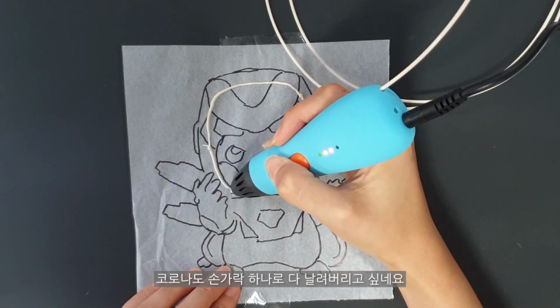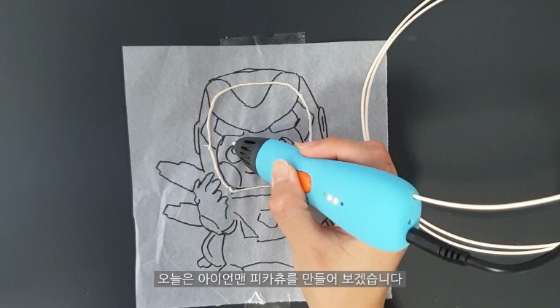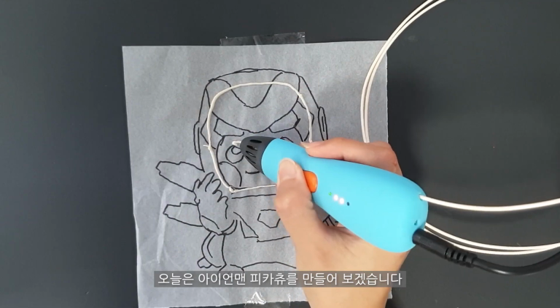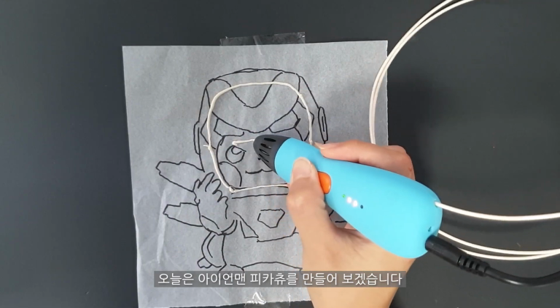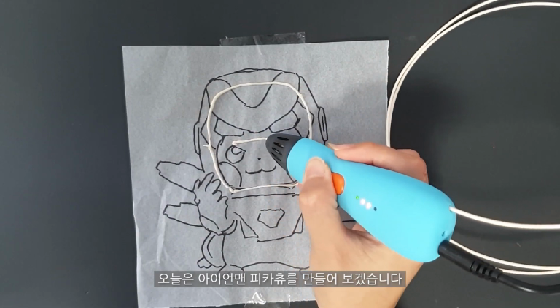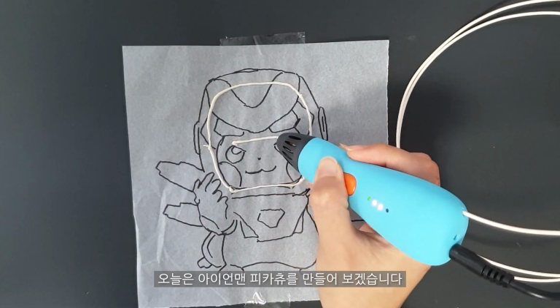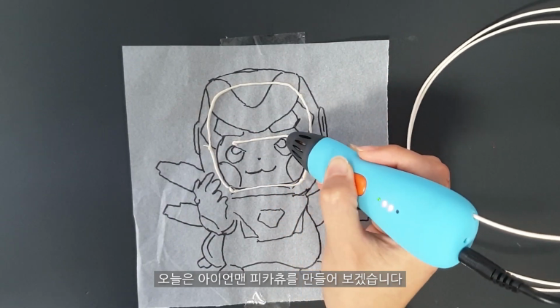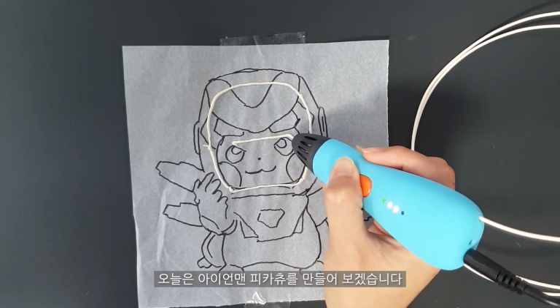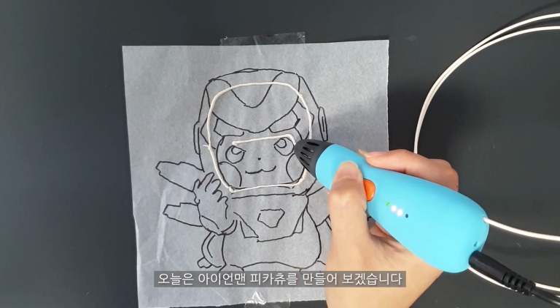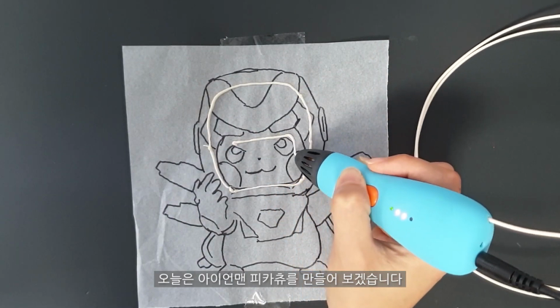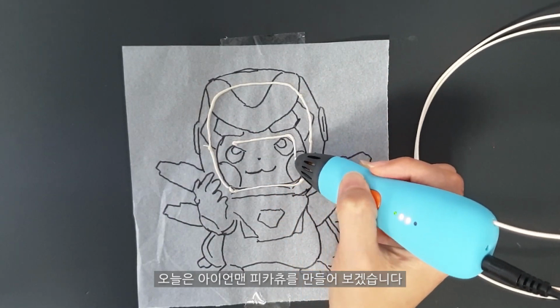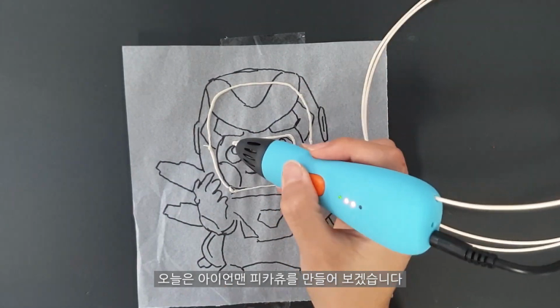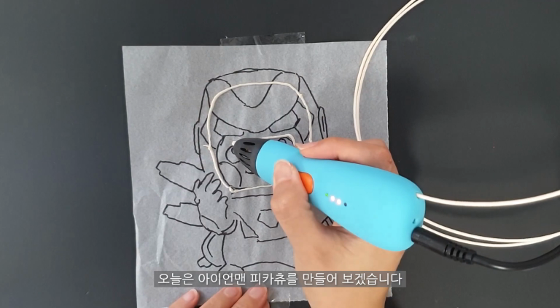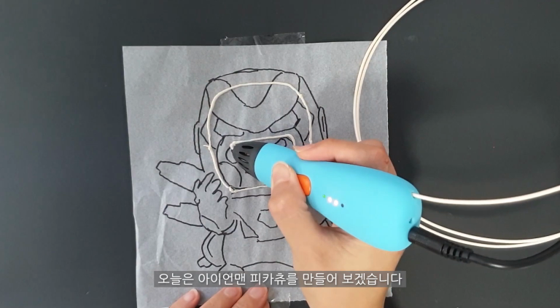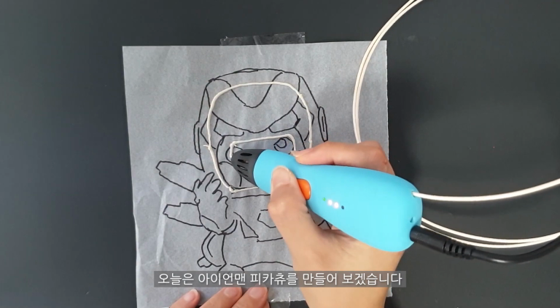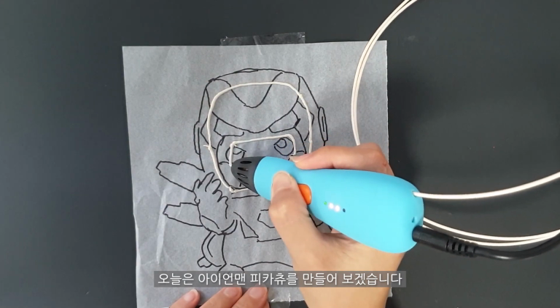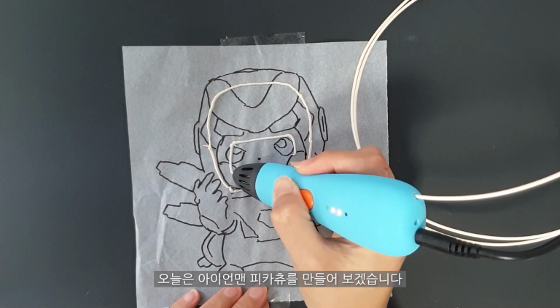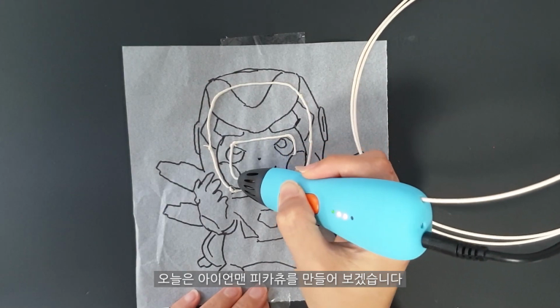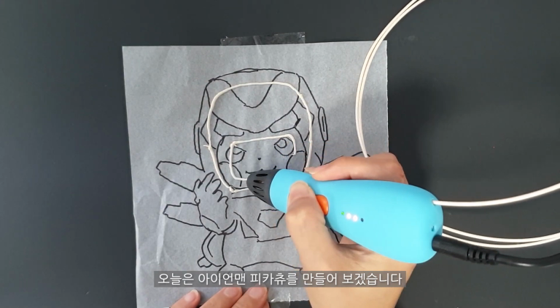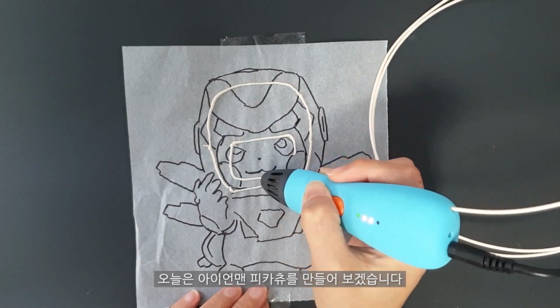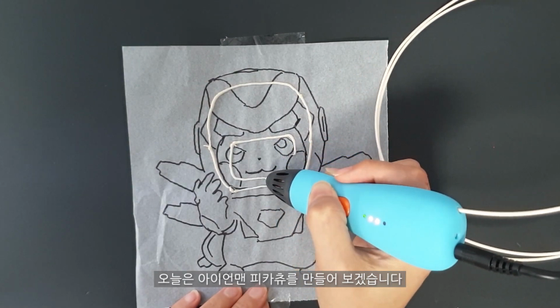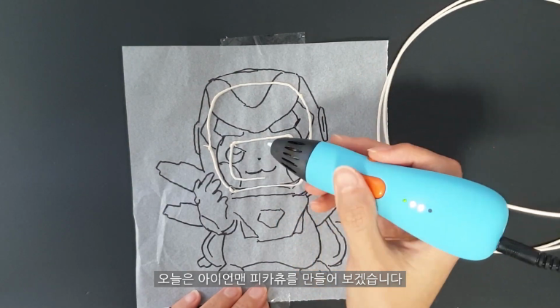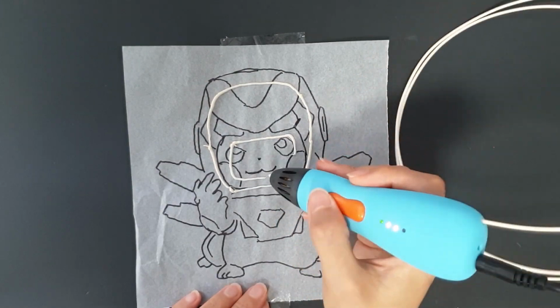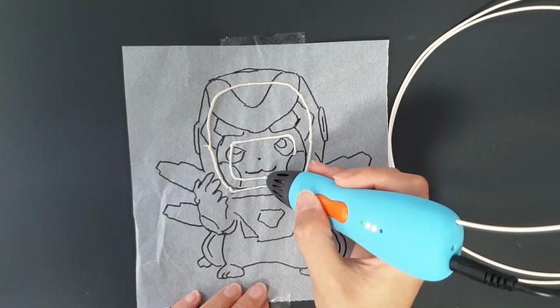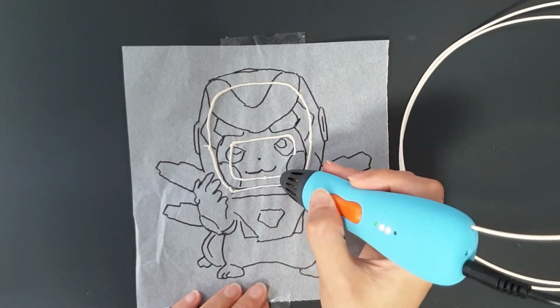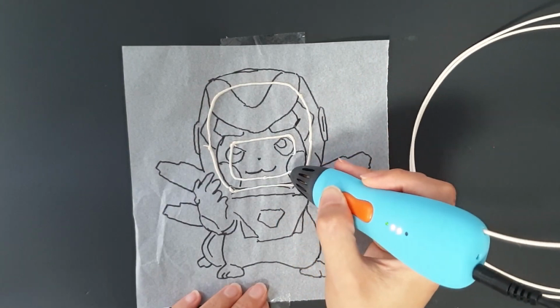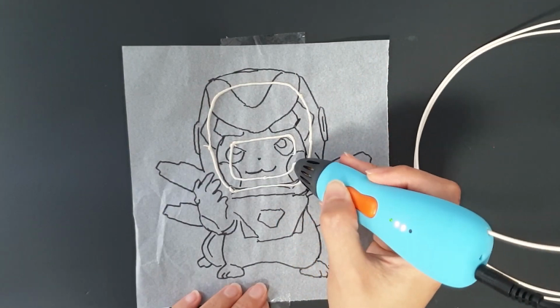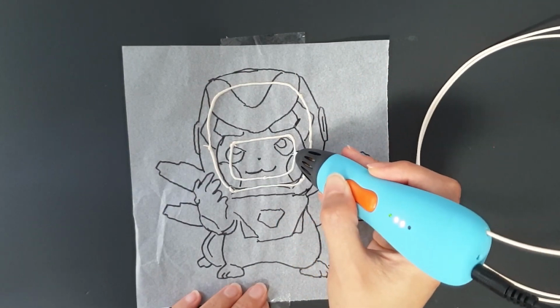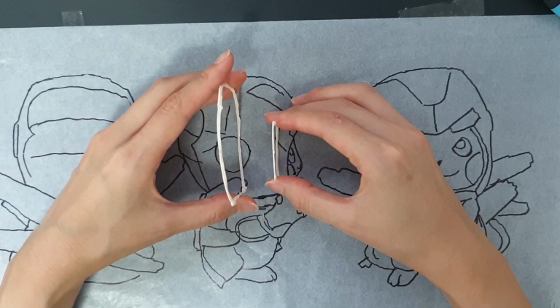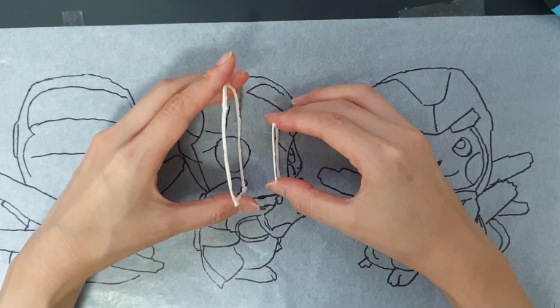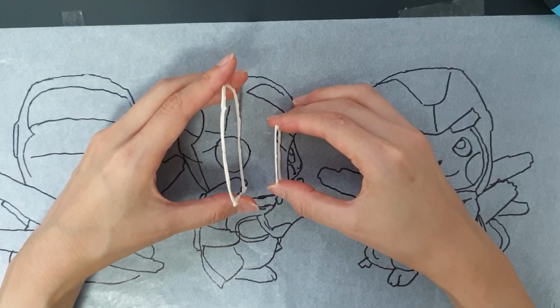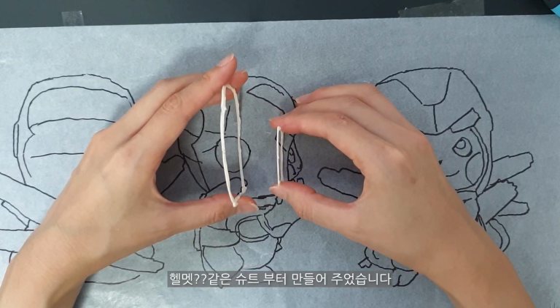Today I will make a Pikachu. This is our favorite part of the movie, and we're in the middle of the movie. This is a design of the helmet.